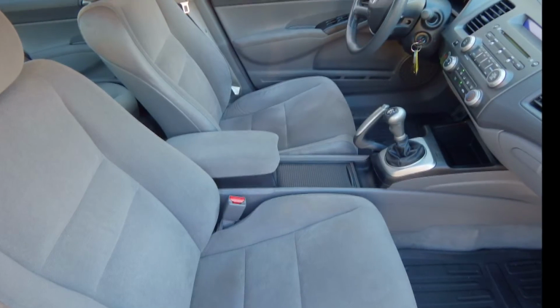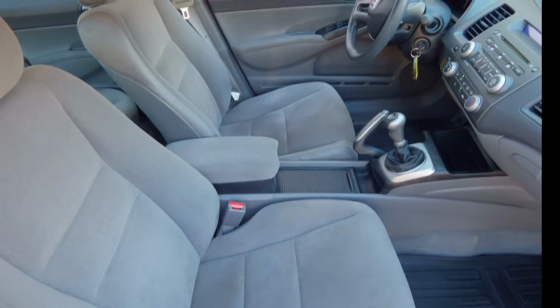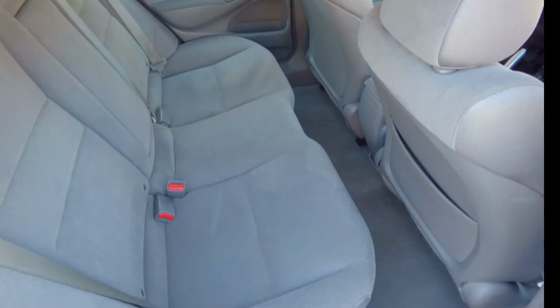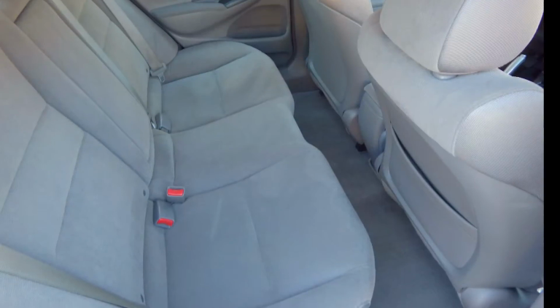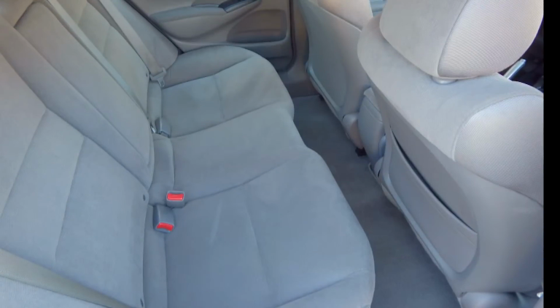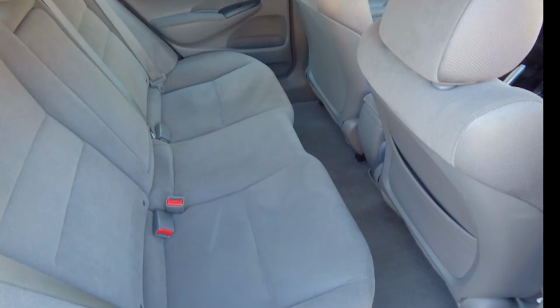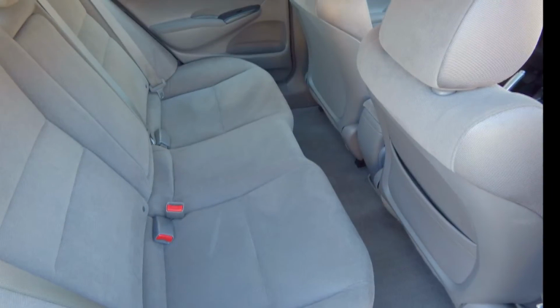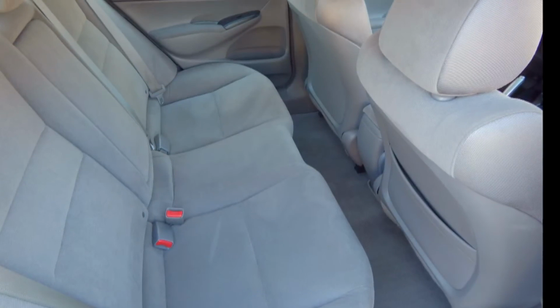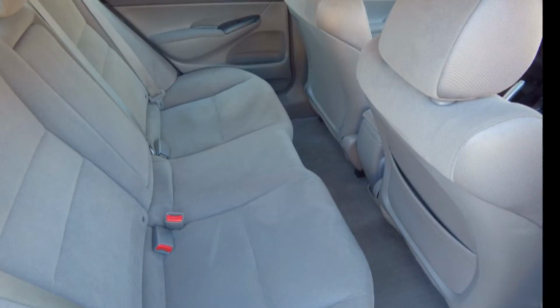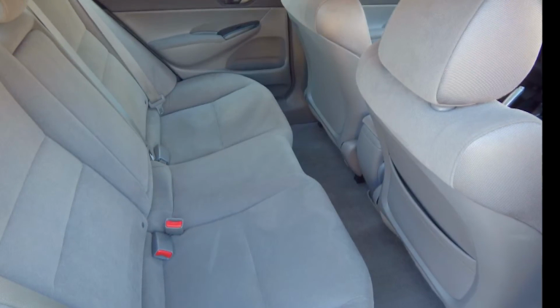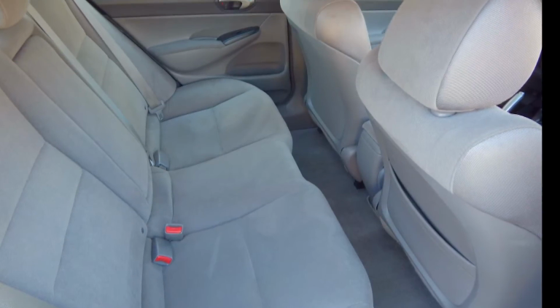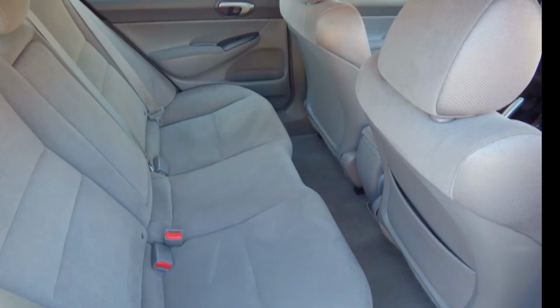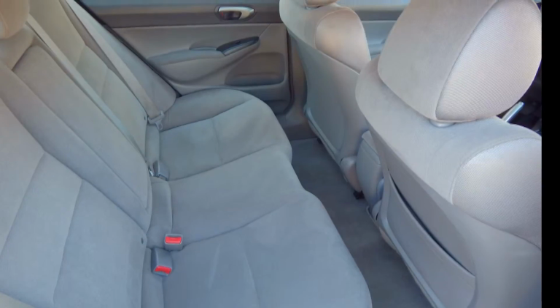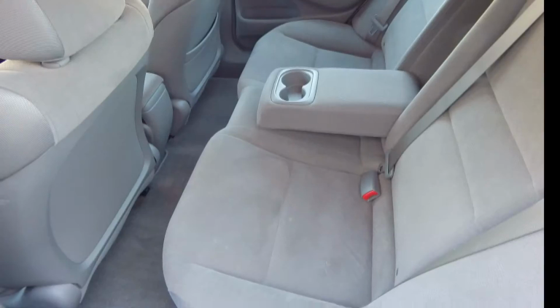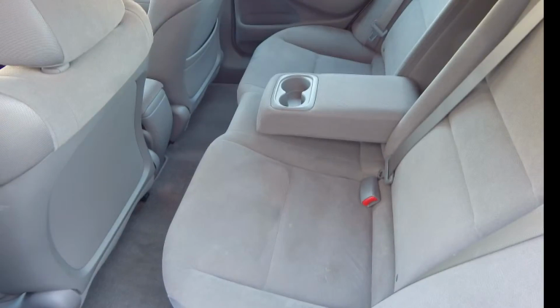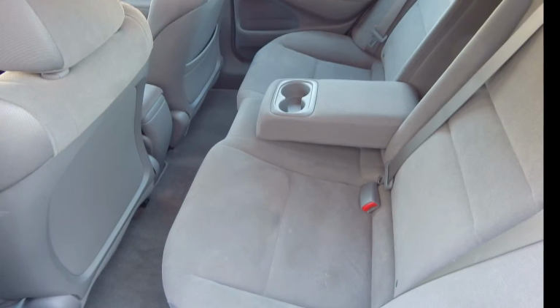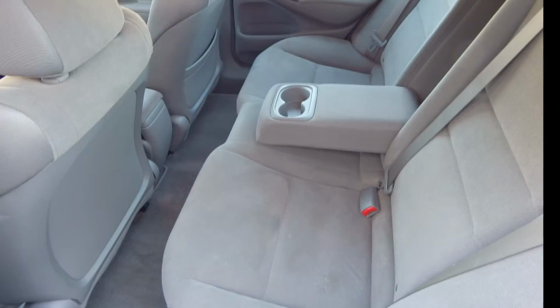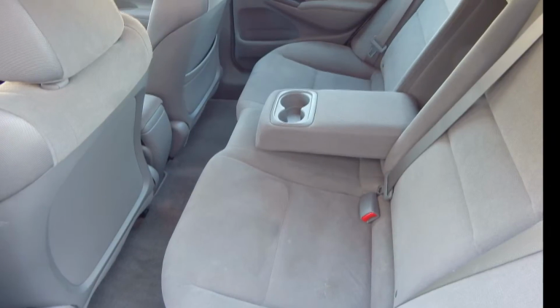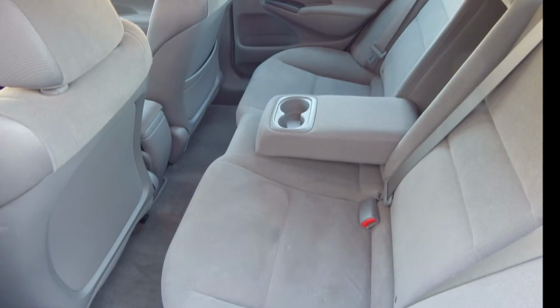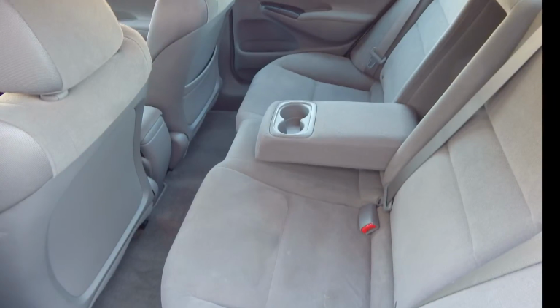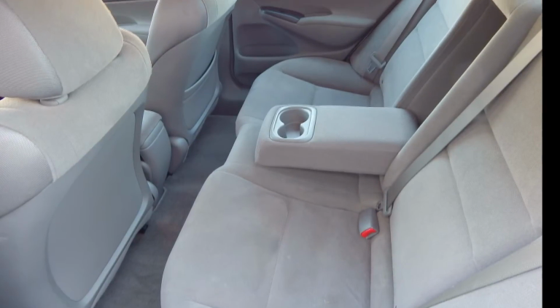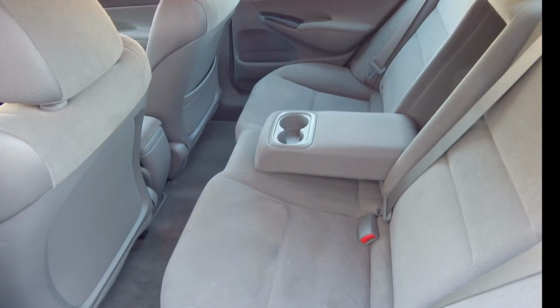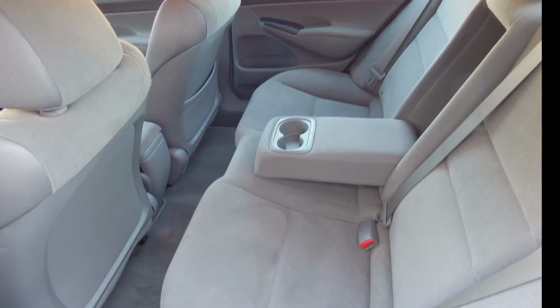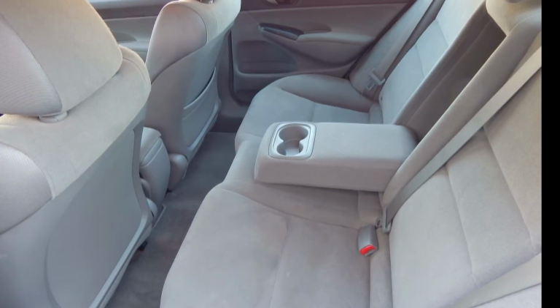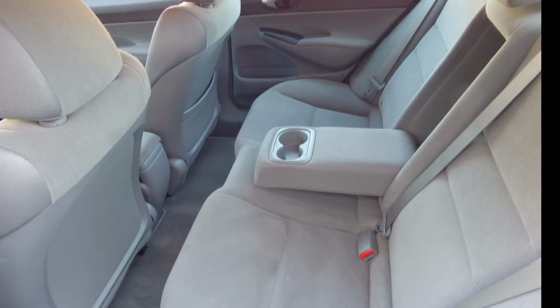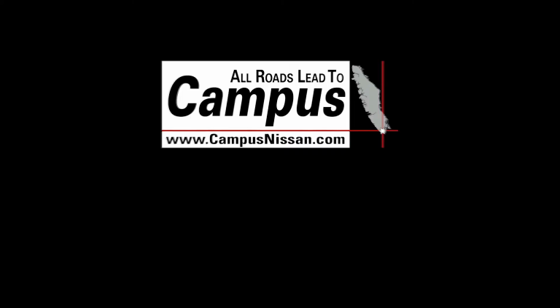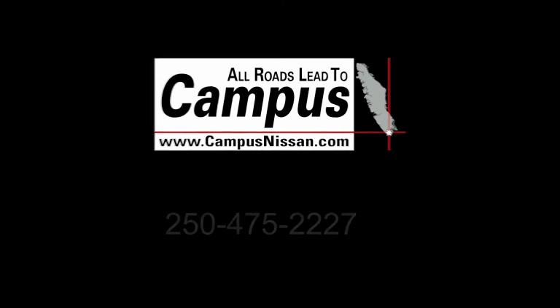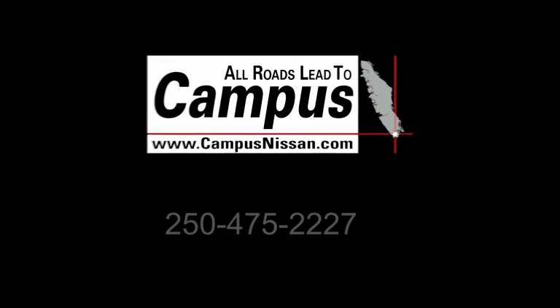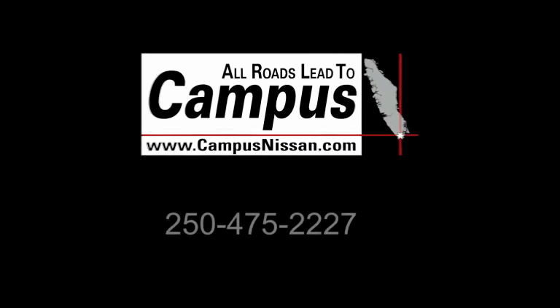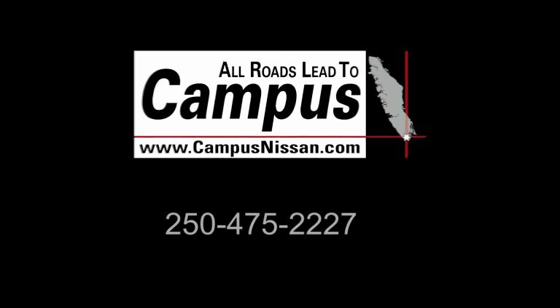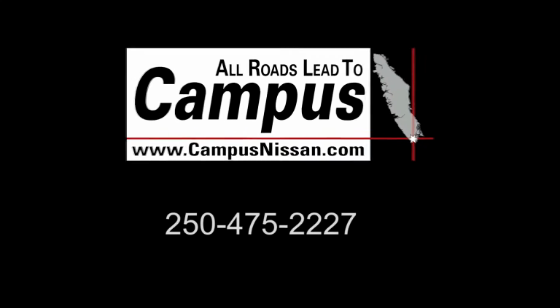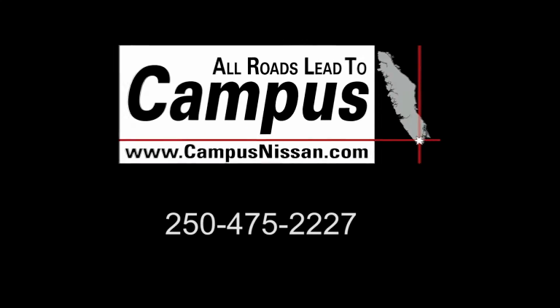Visit us today at Campus Nissan to see why we are Vancouver Island's largest Nissan dealer and book your test drive today.